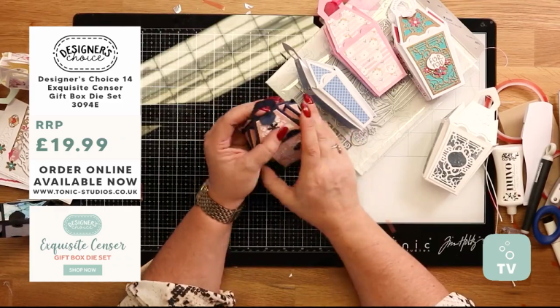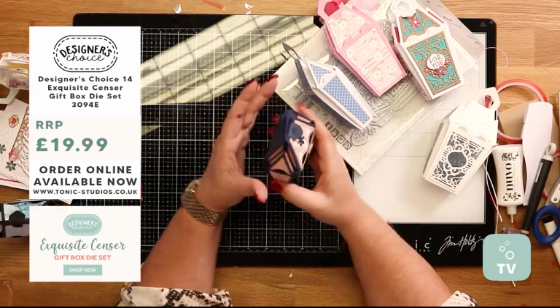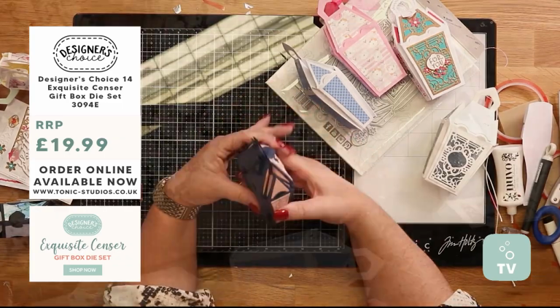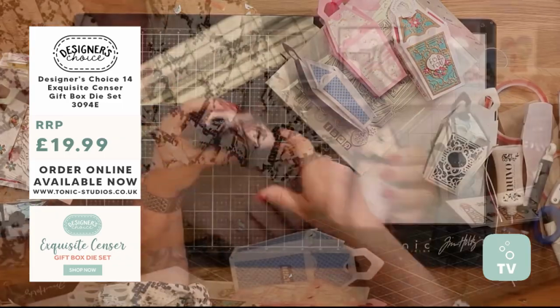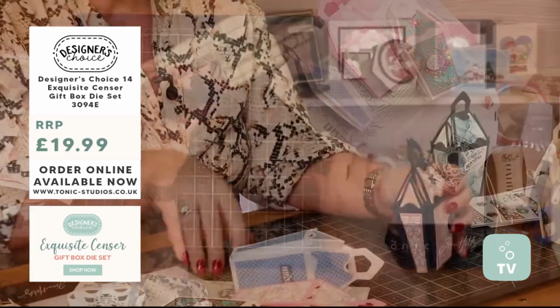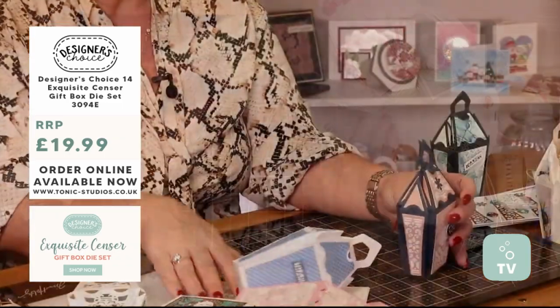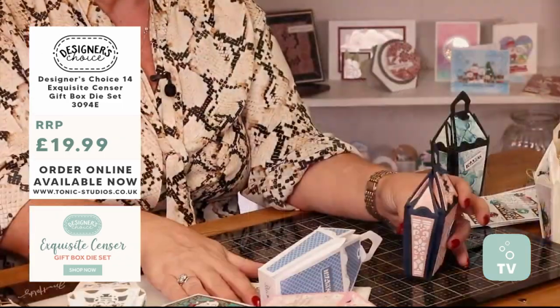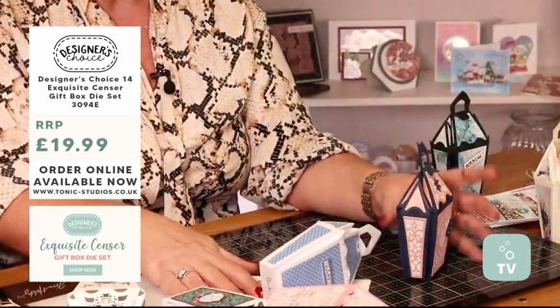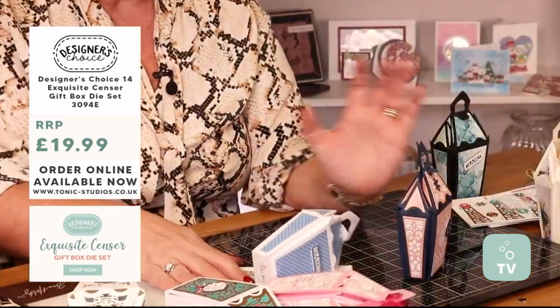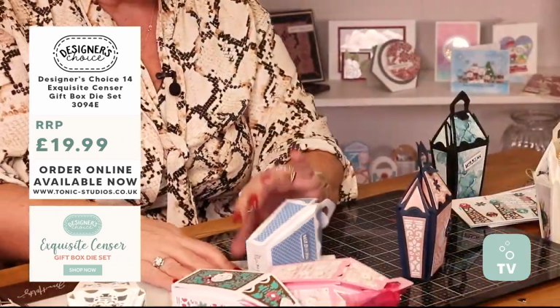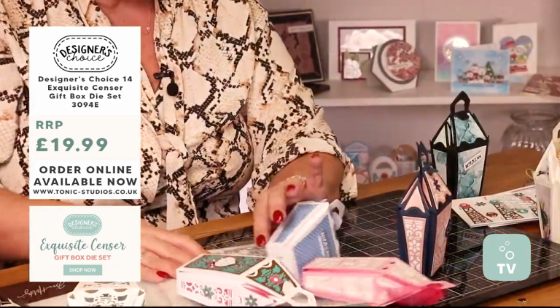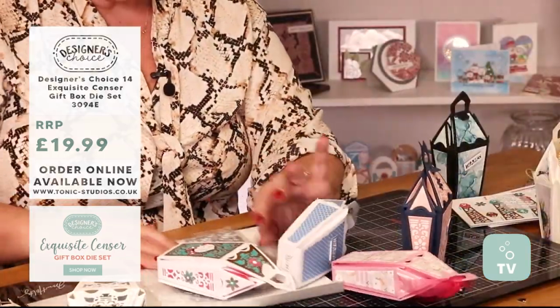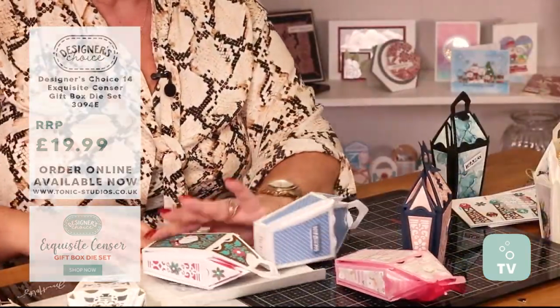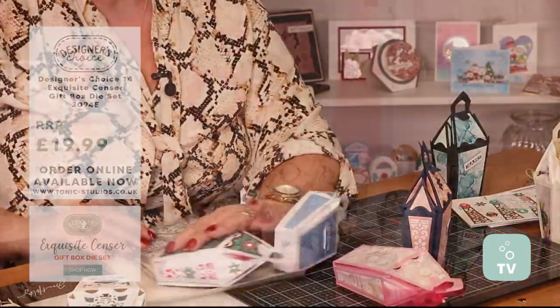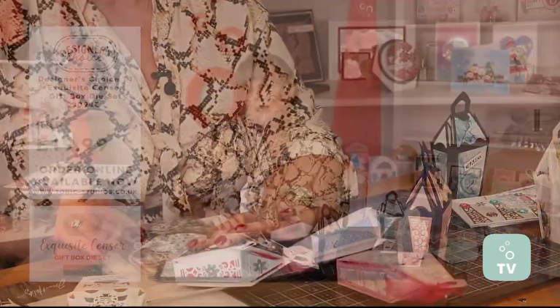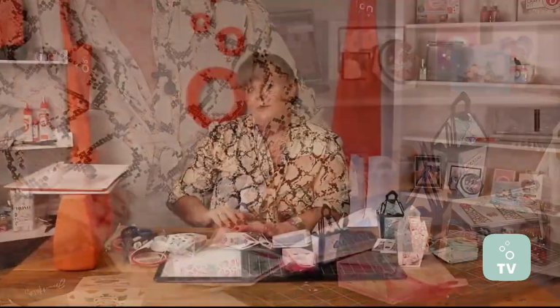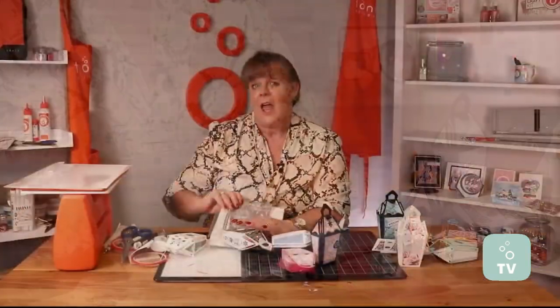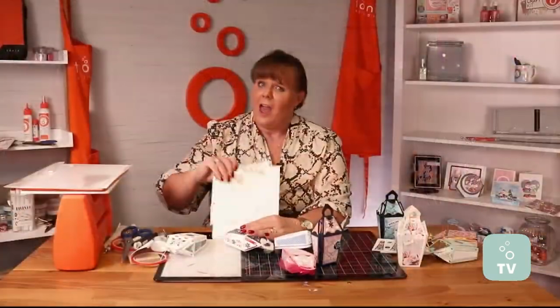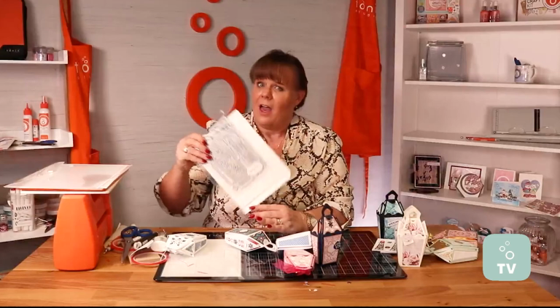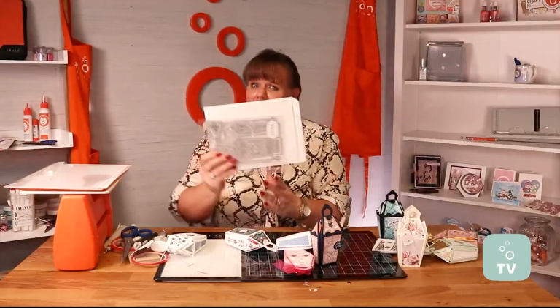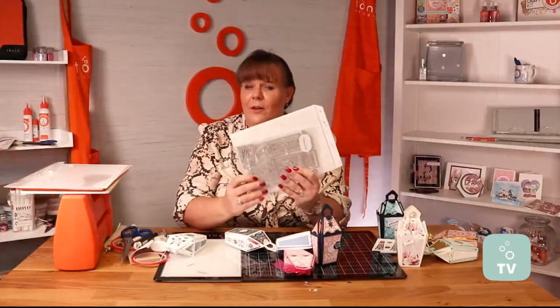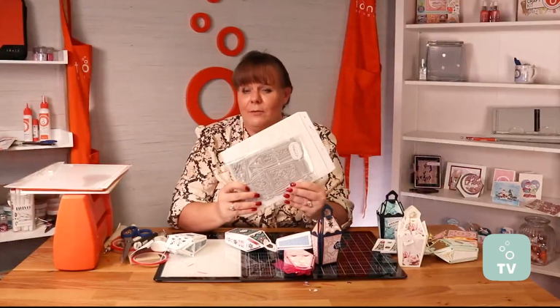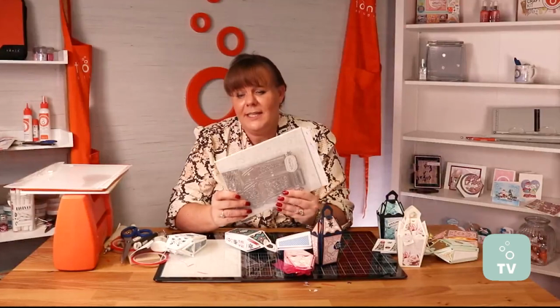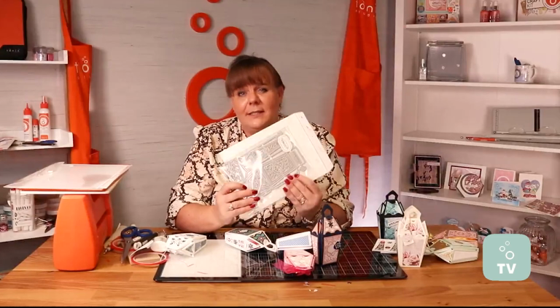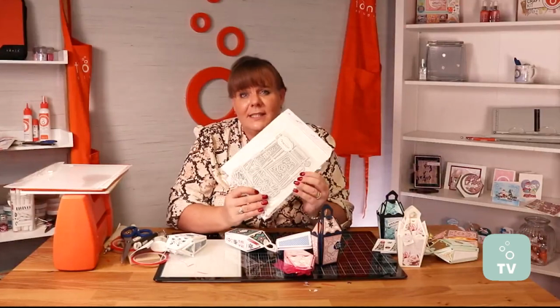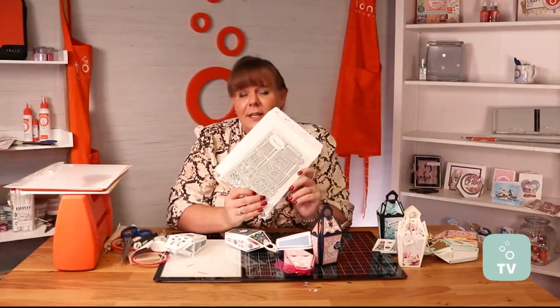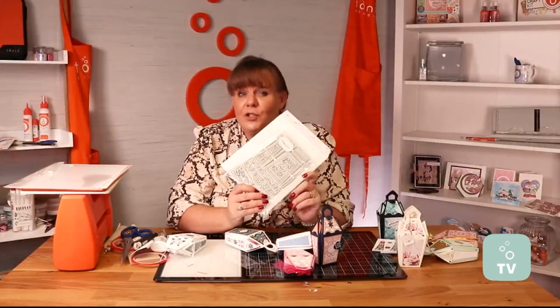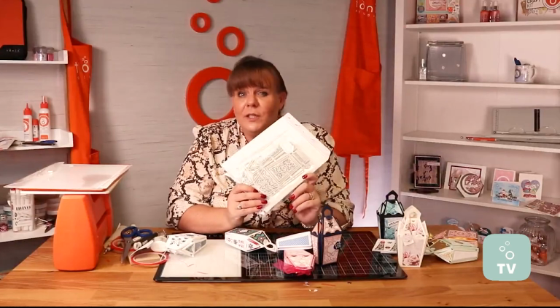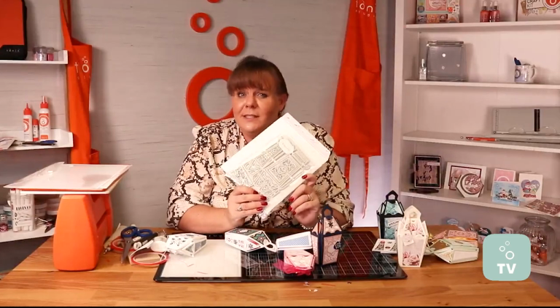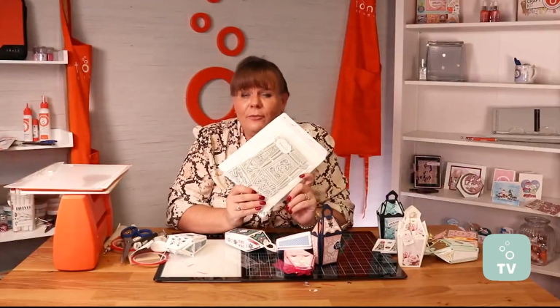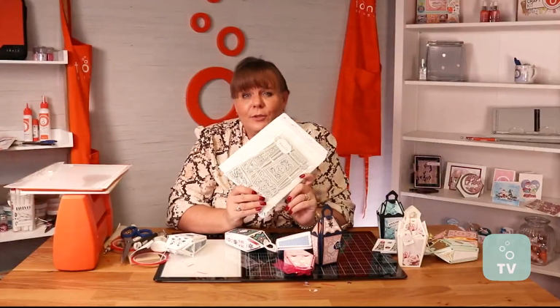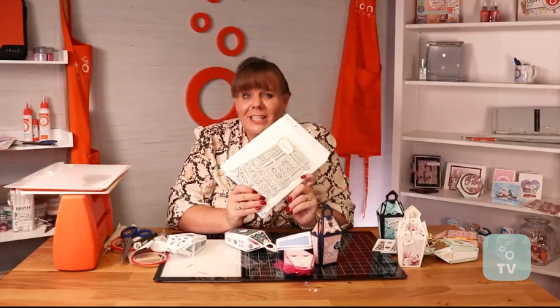Get yourselves on the website and order yourselves the Designer's Choice number 14.